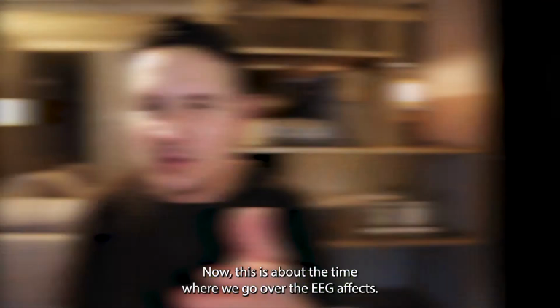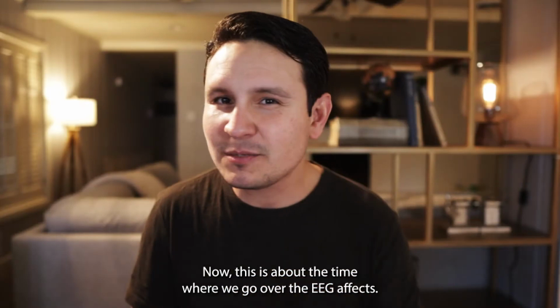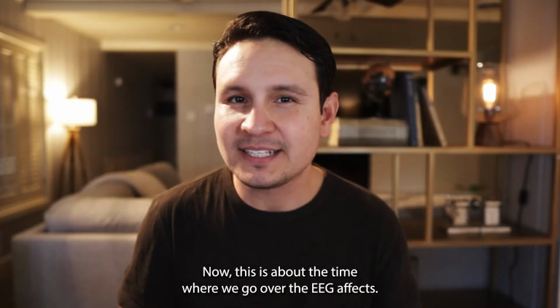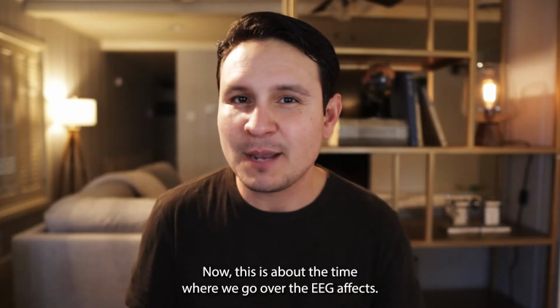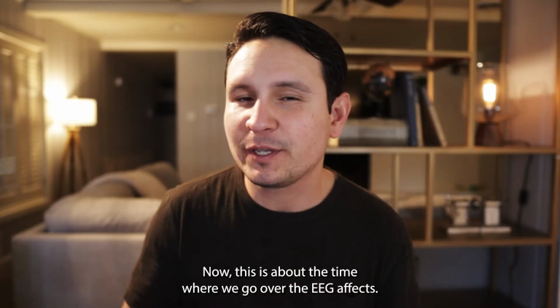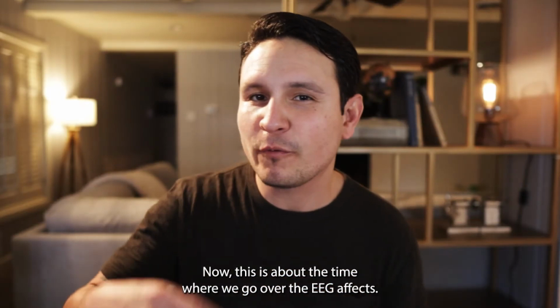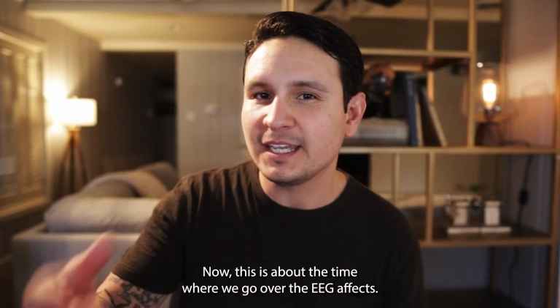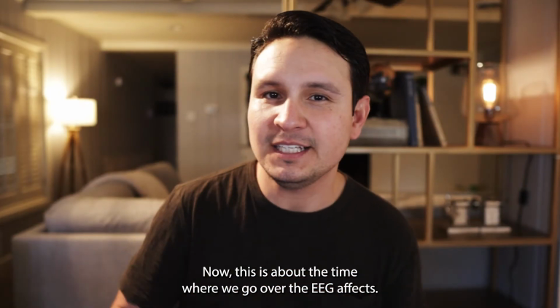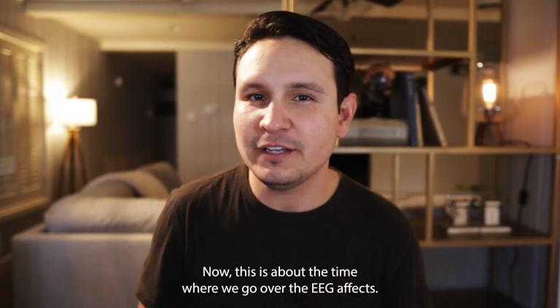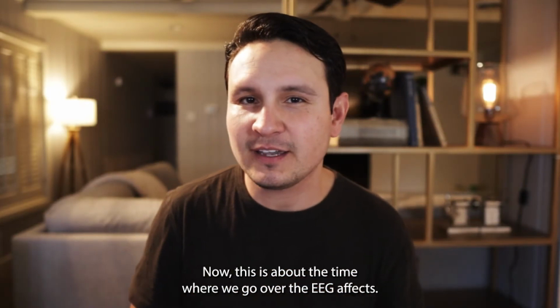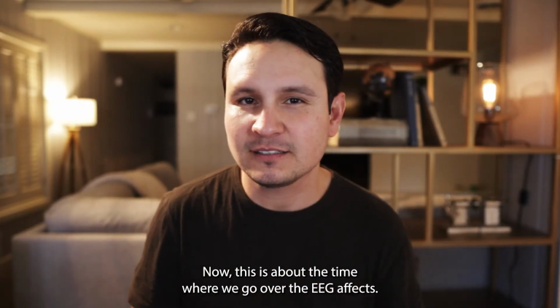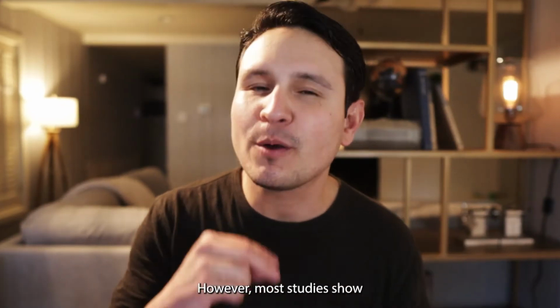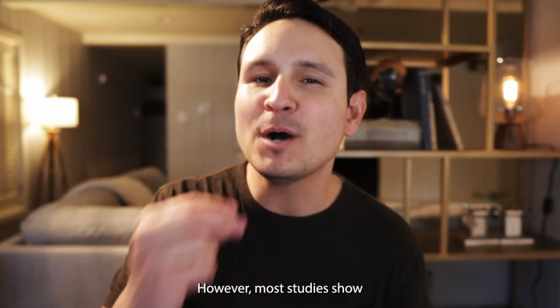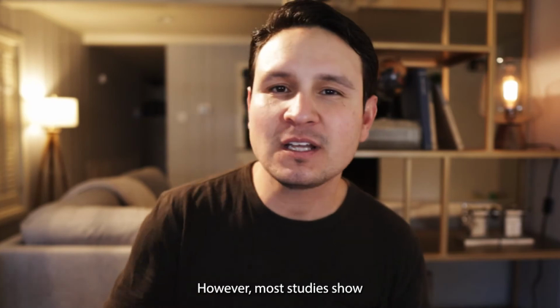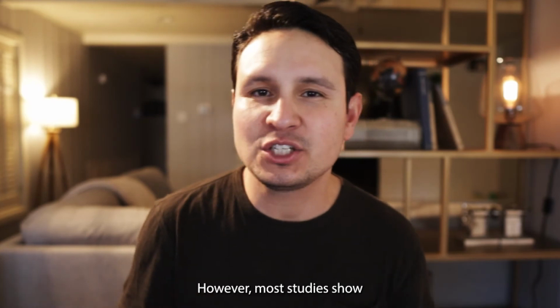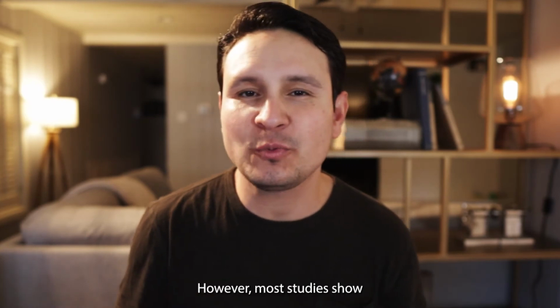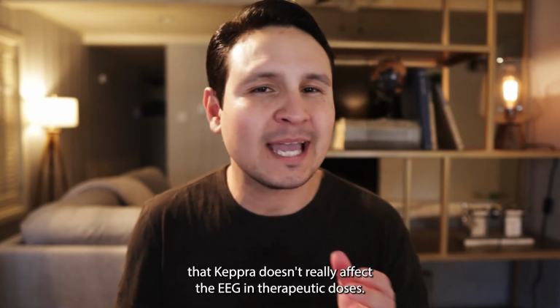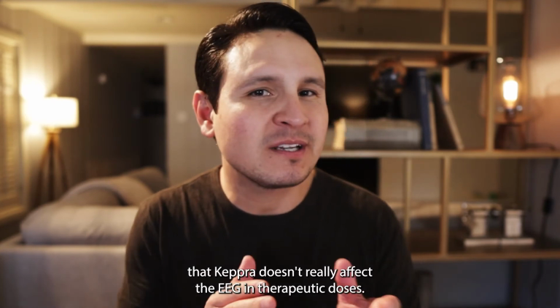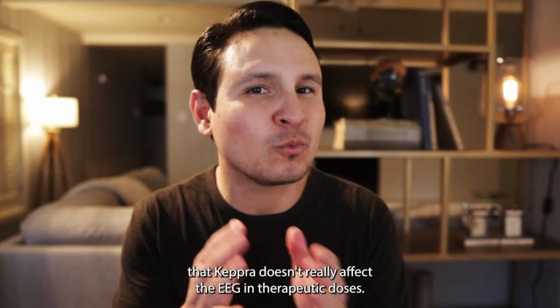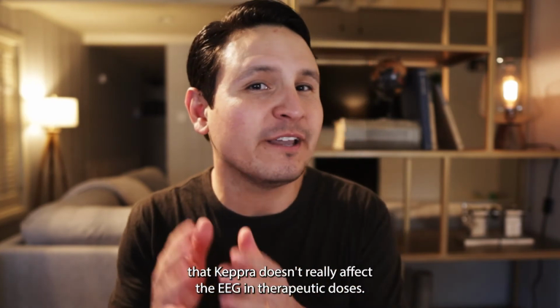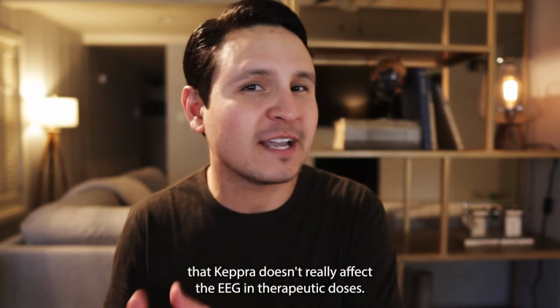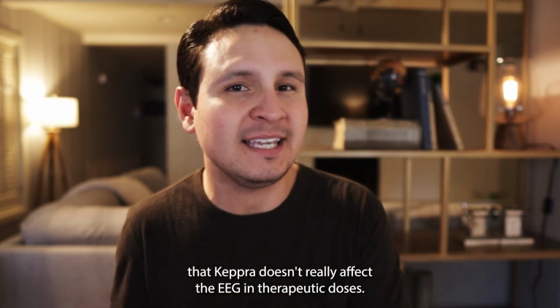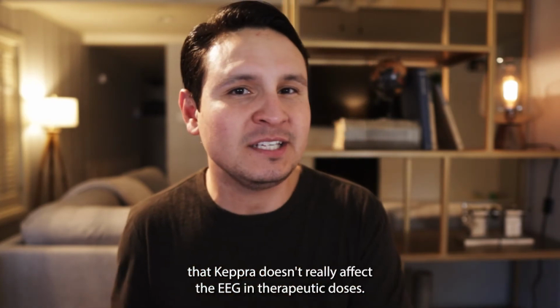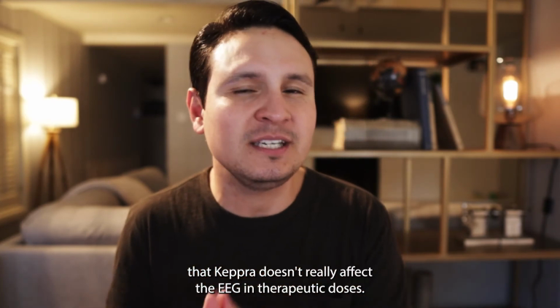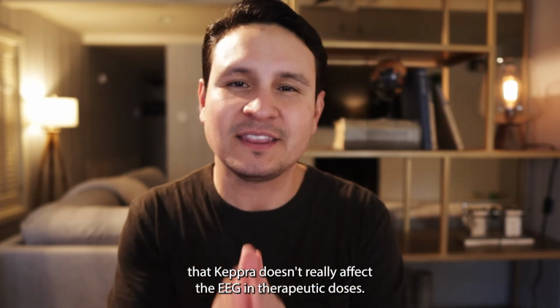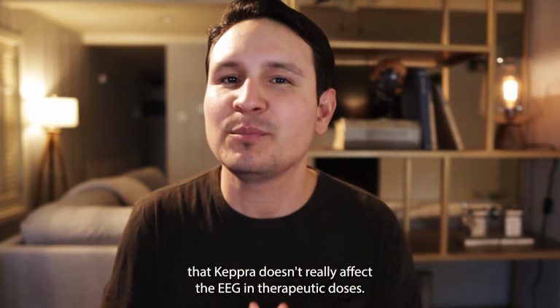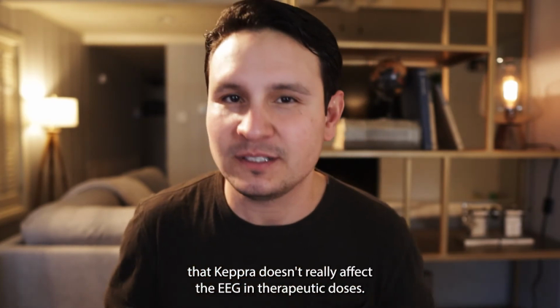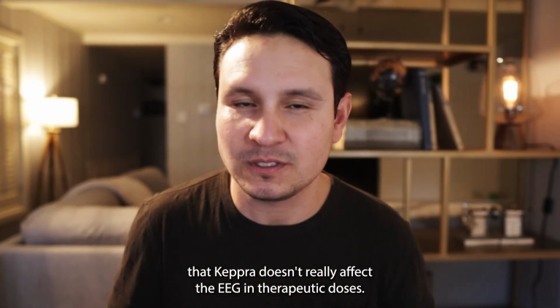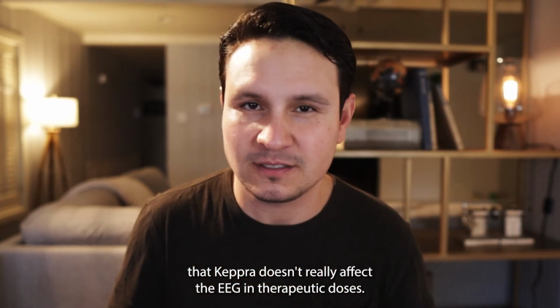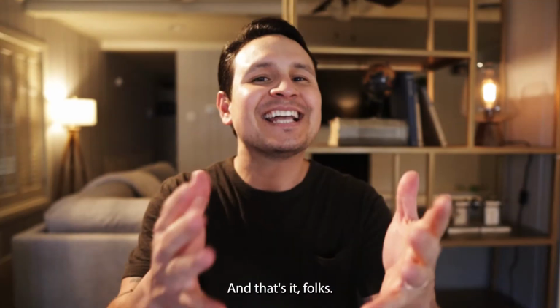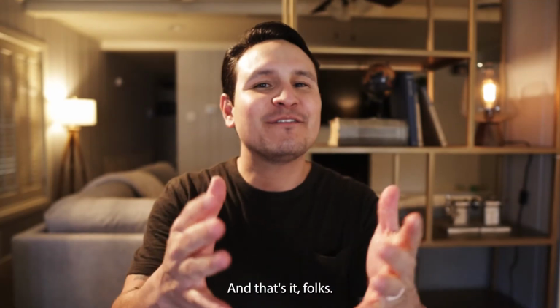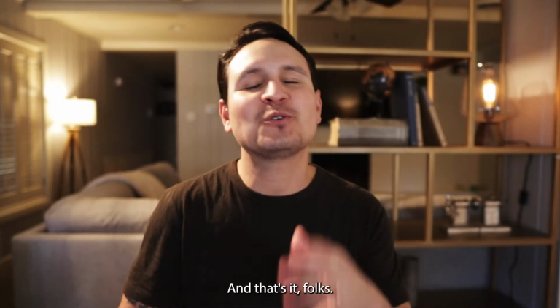Now this is about the time where we go over the EEG effects. However, most studies show that Keppra doesn't really affect the EEG at therapeutic doses. And that's it folks, thanks for watching.